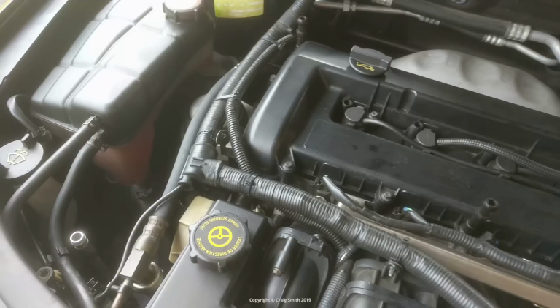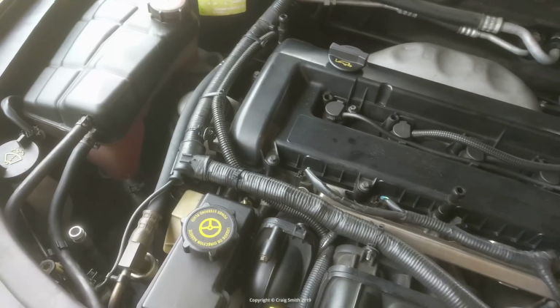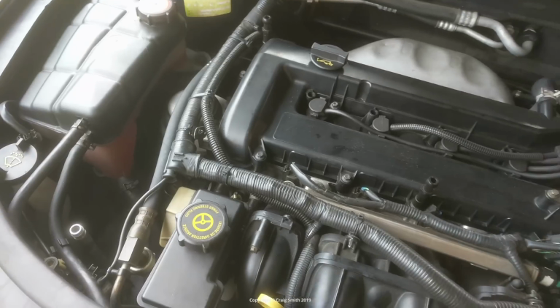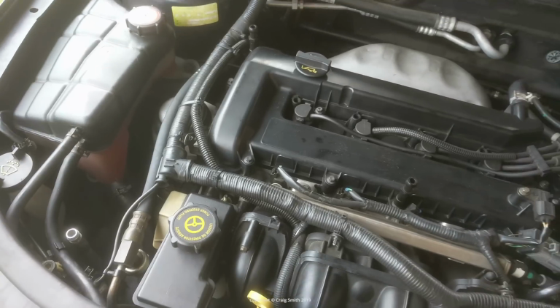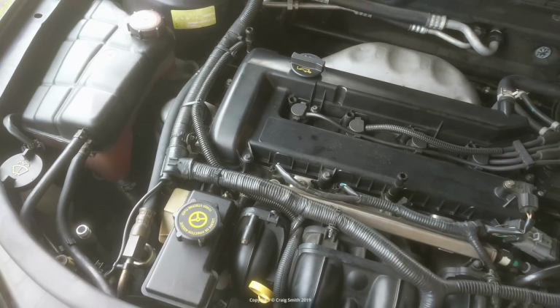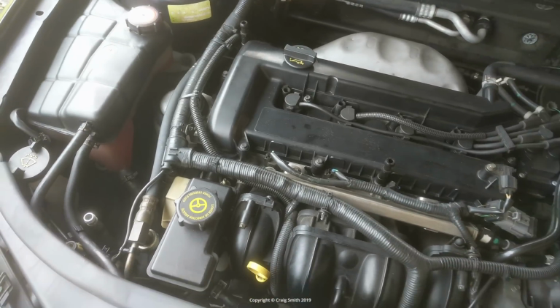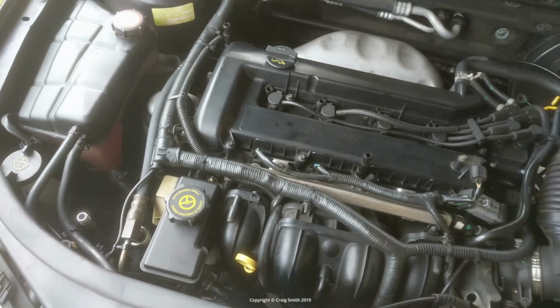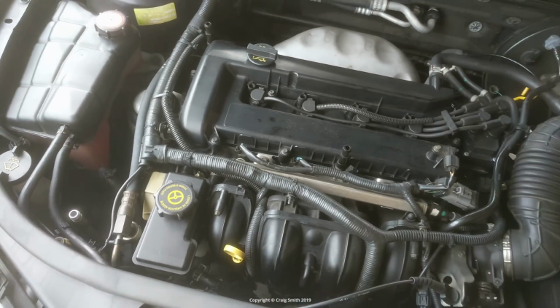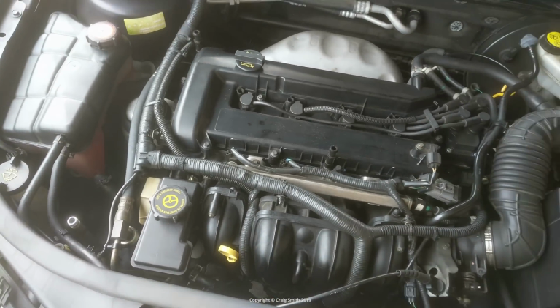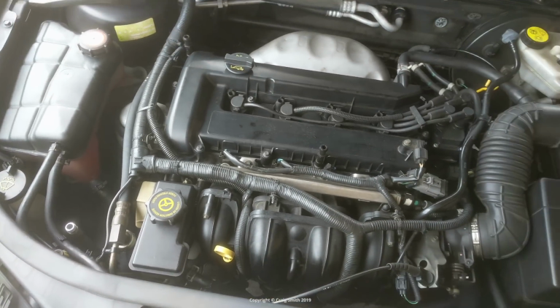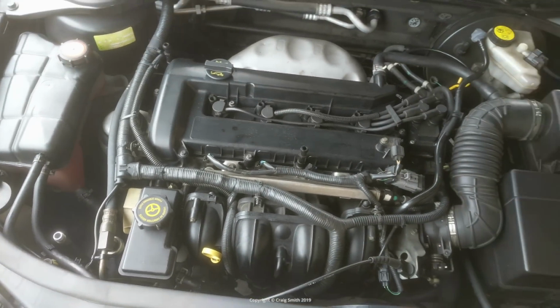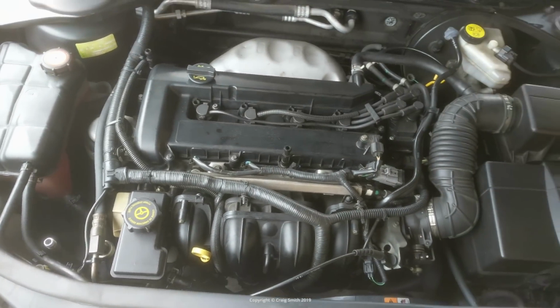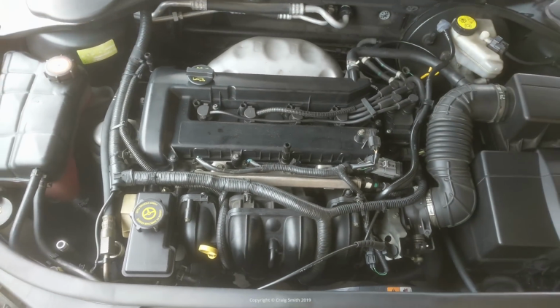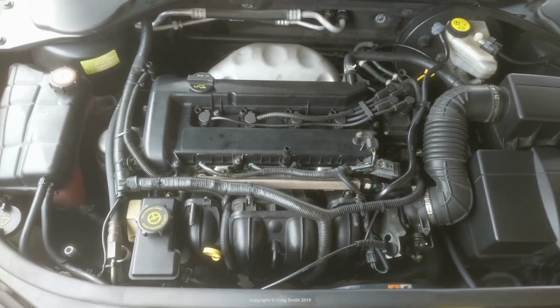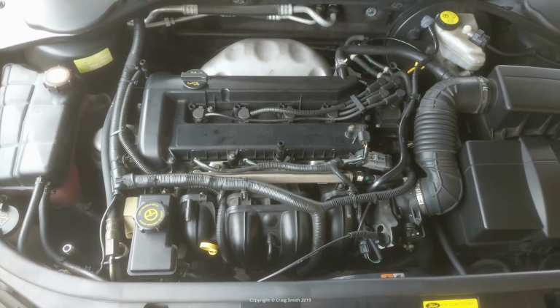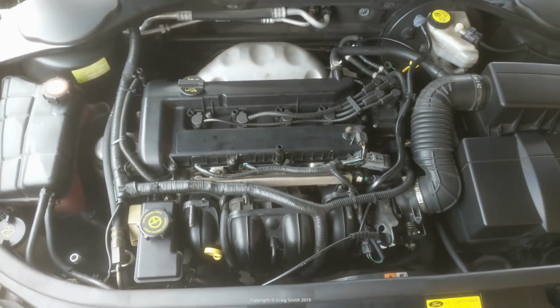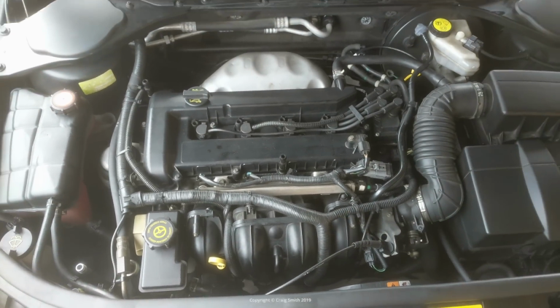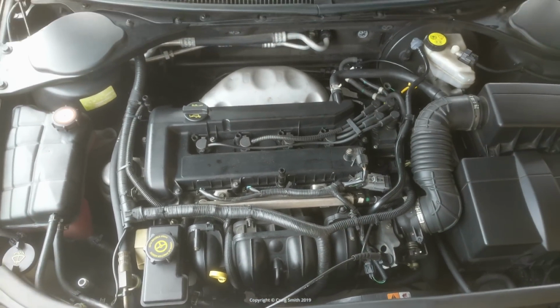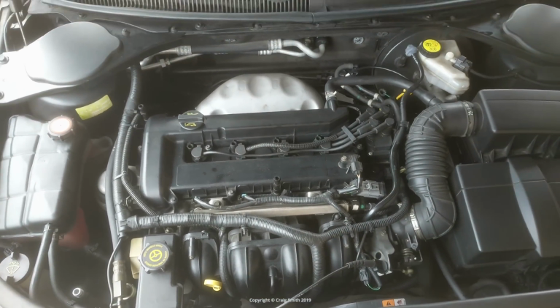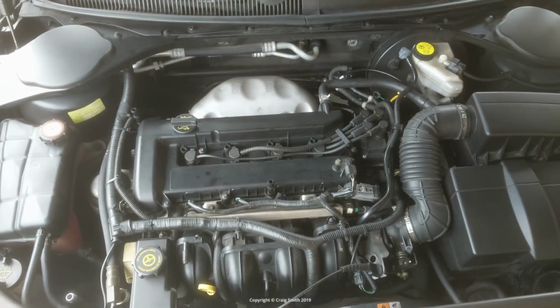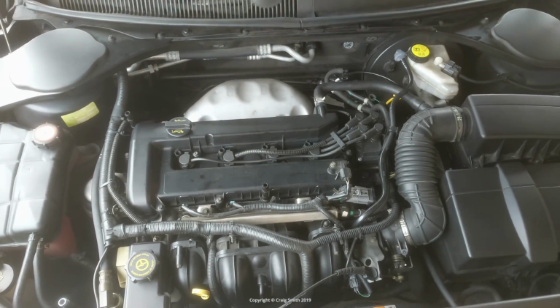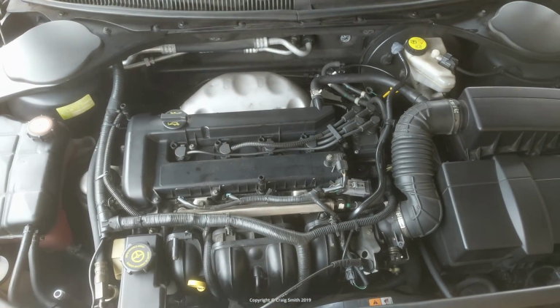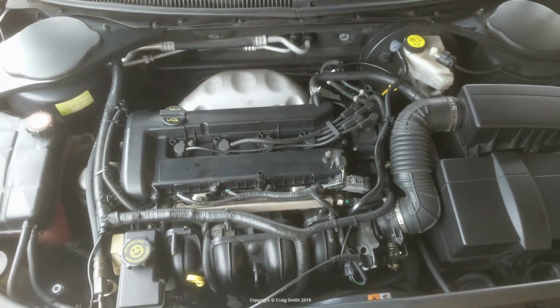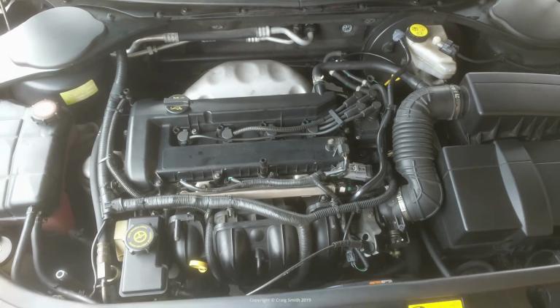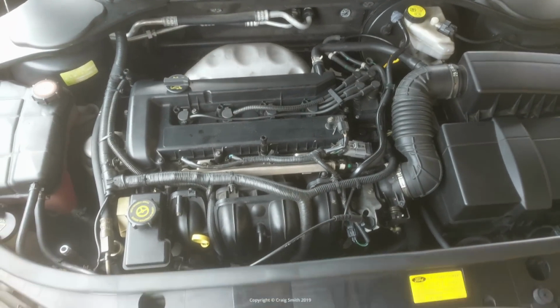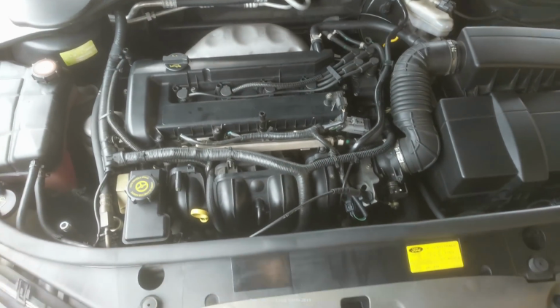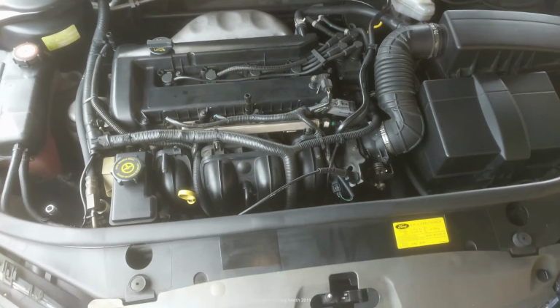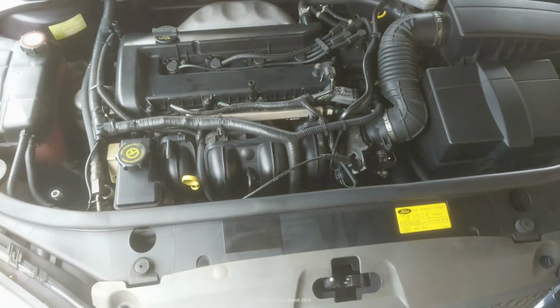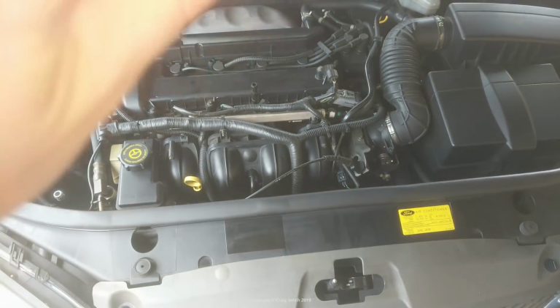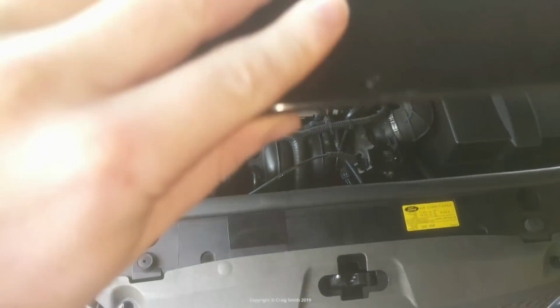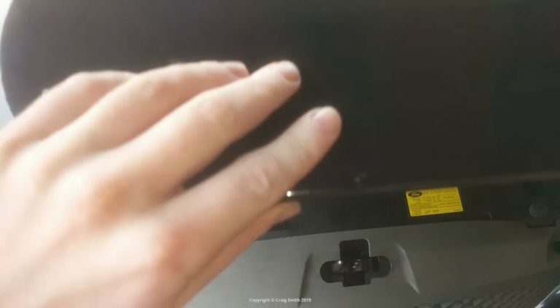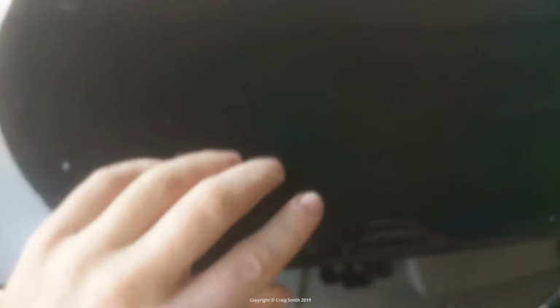No jokes please. Right, that's a $5 gasket instead of a $100 thermostat. Happy days.